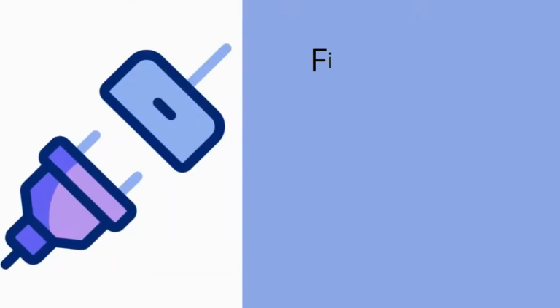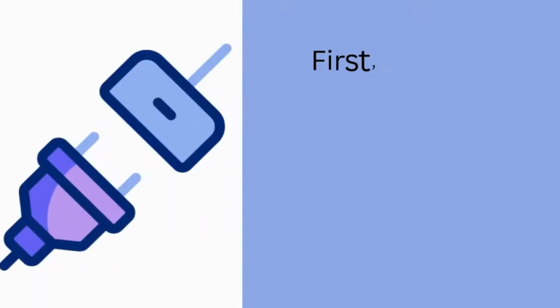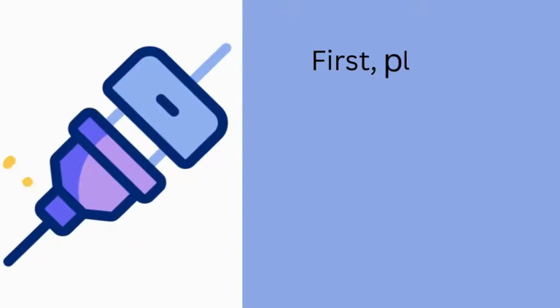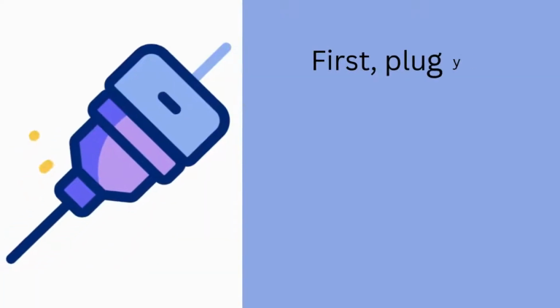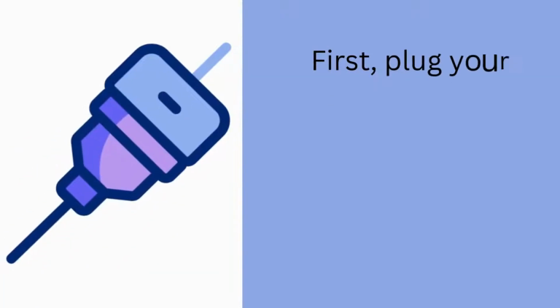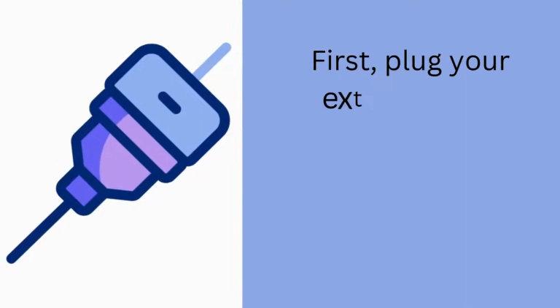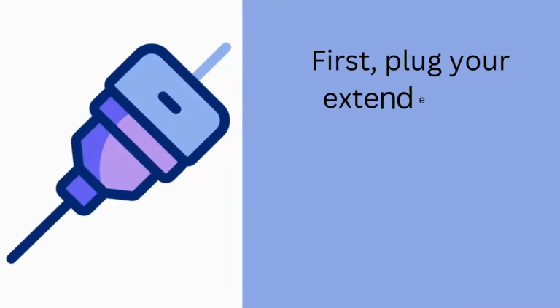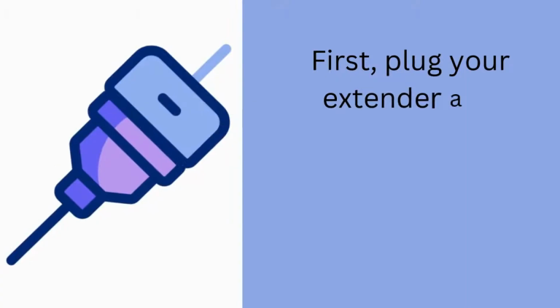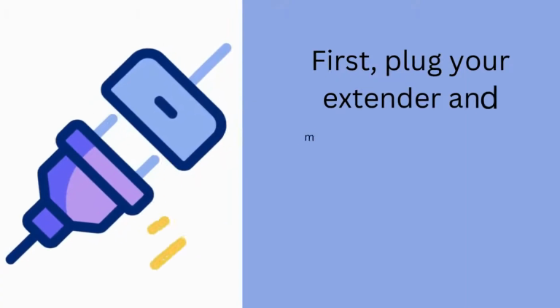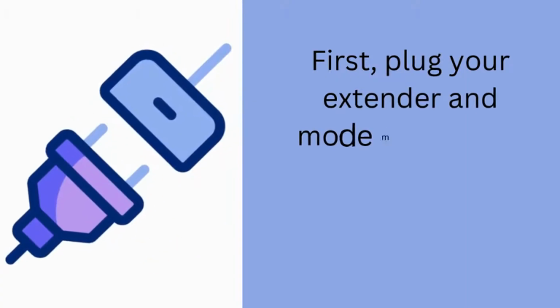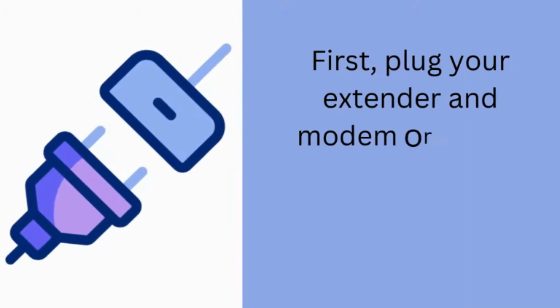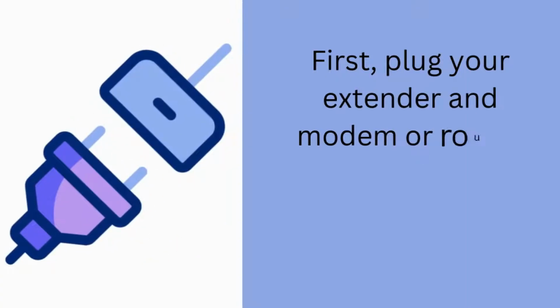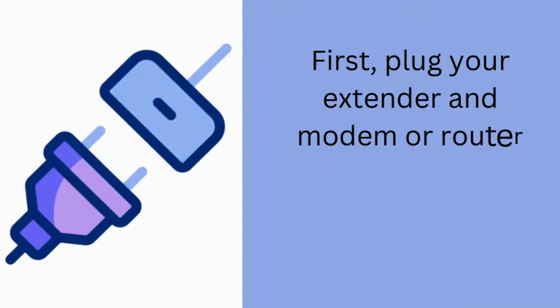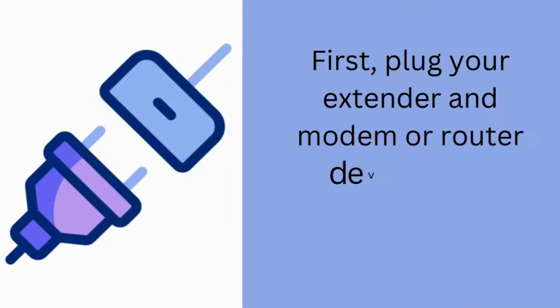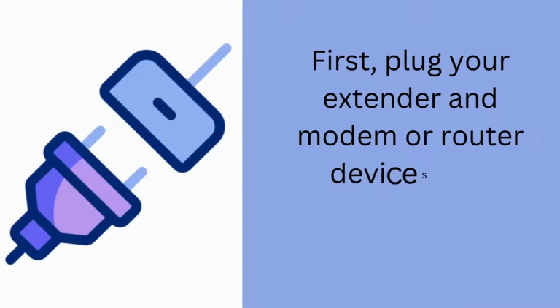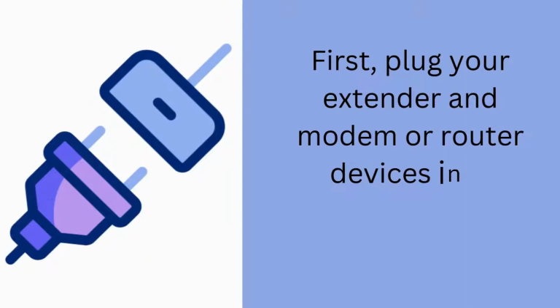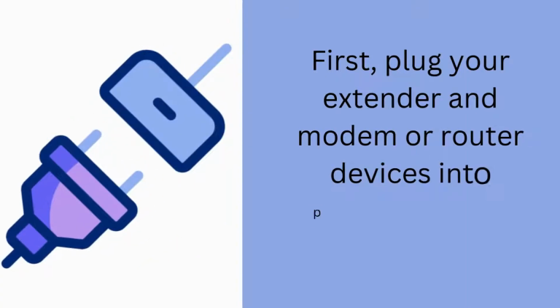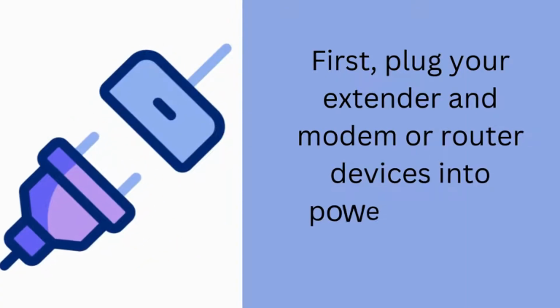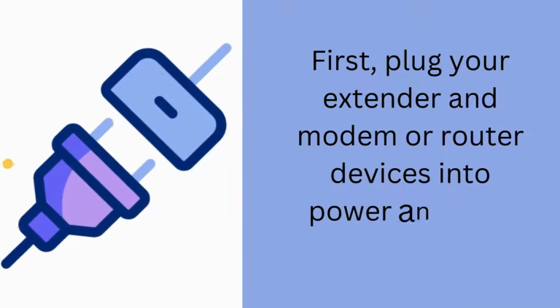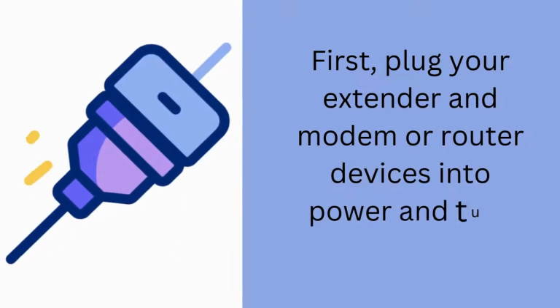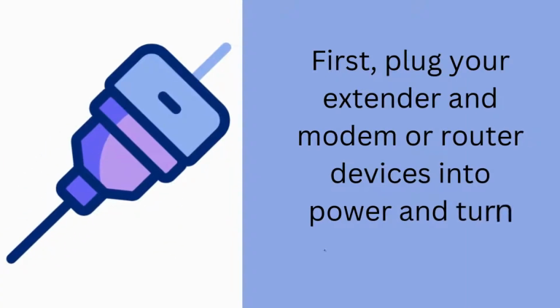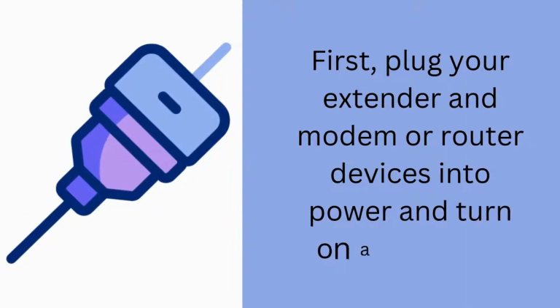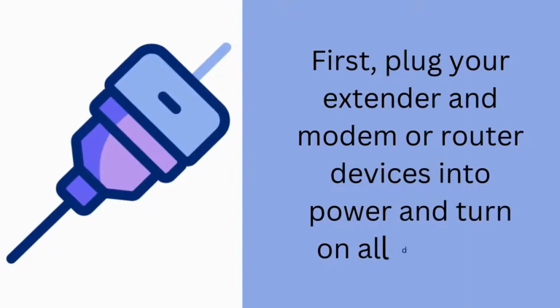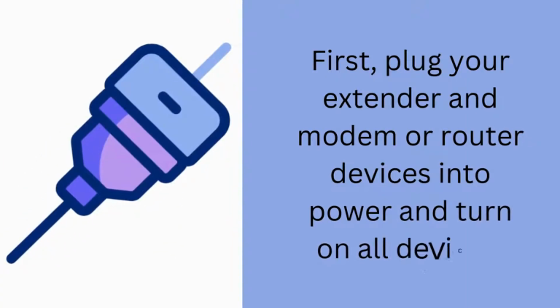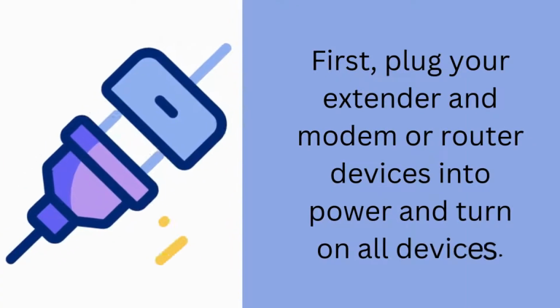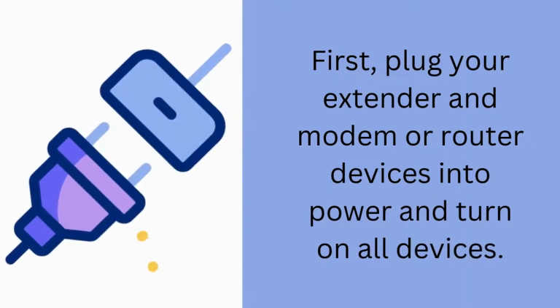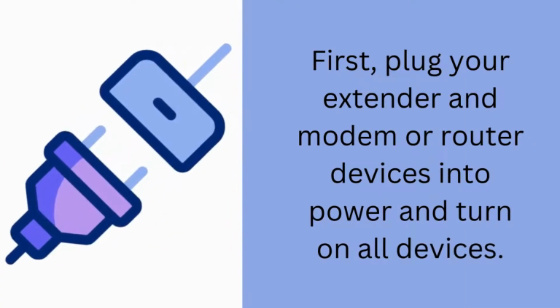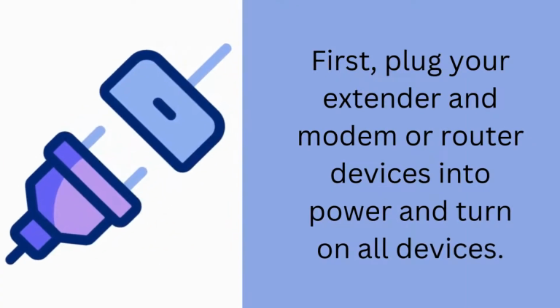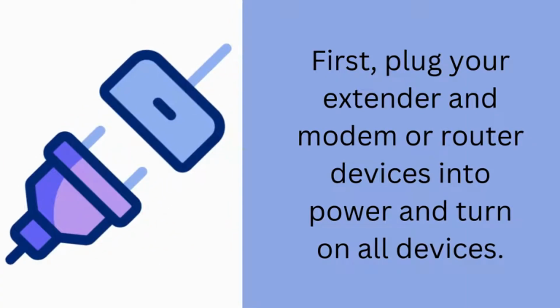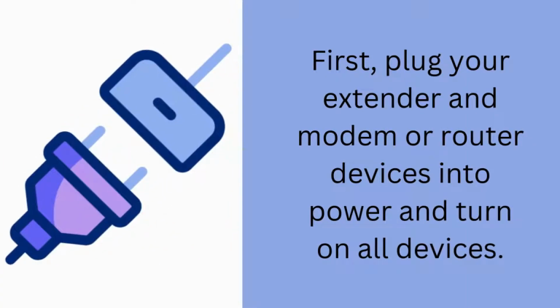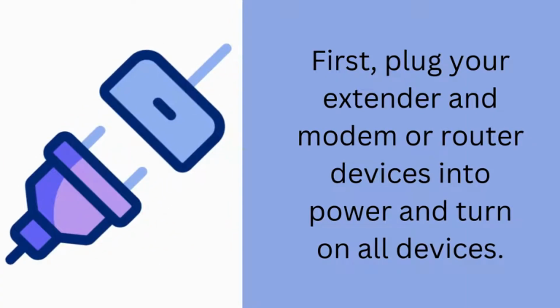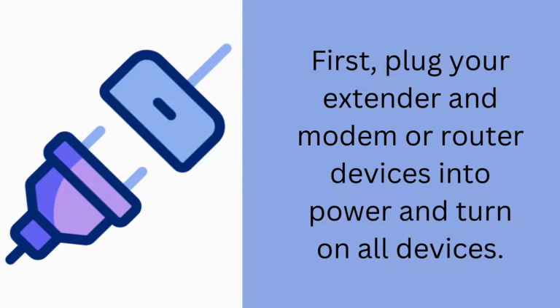First, plug your extender and modem or router devices into power and turn on all devices.